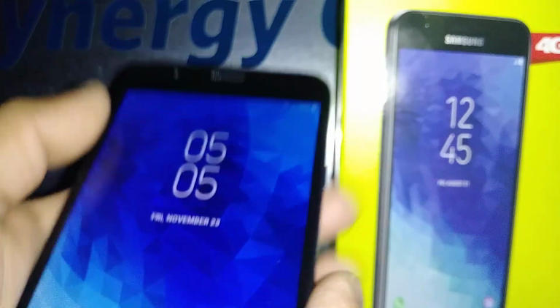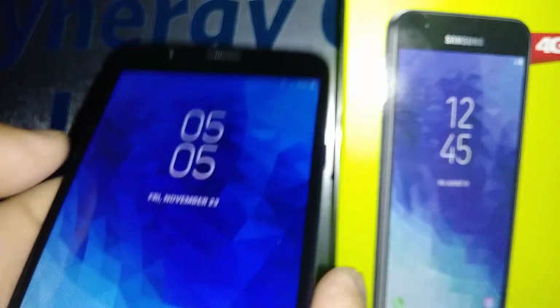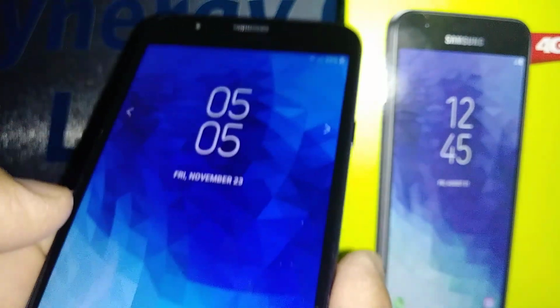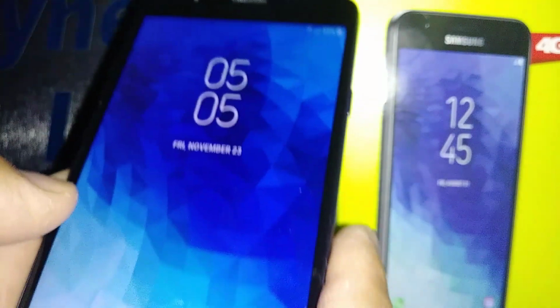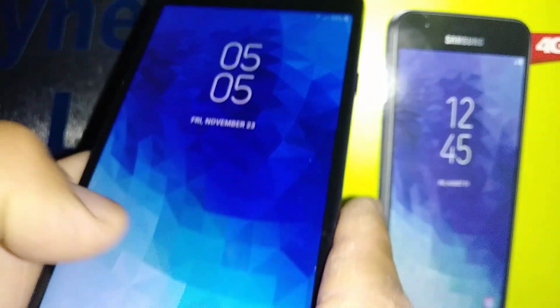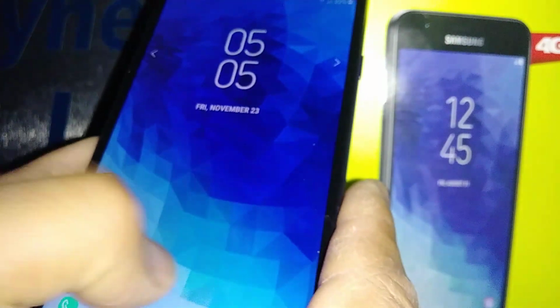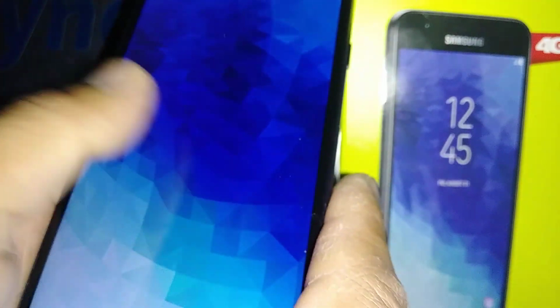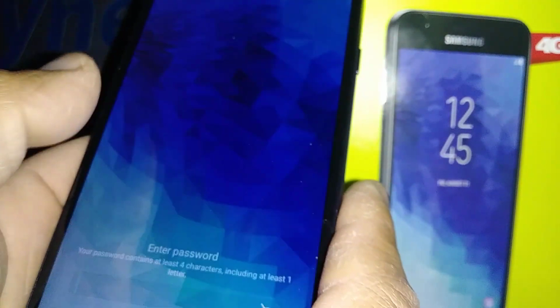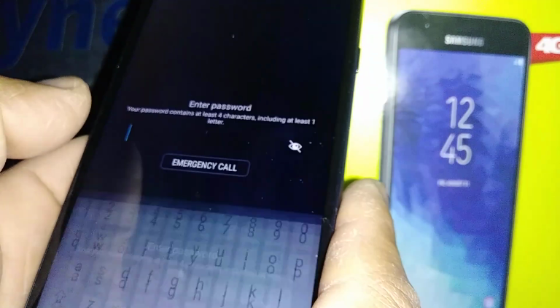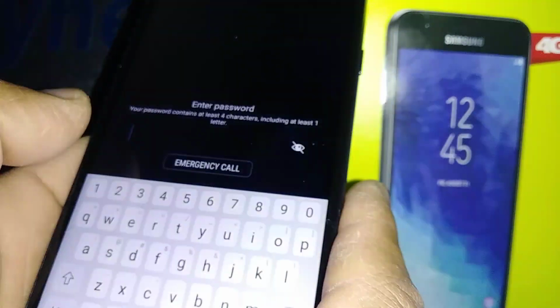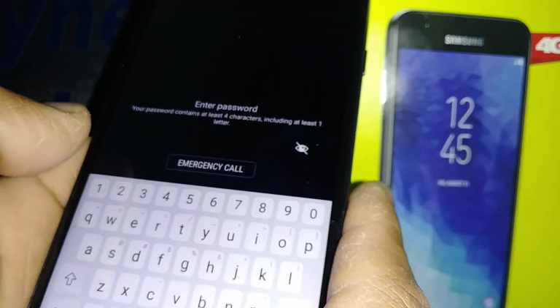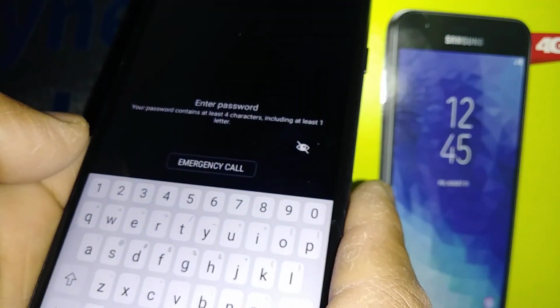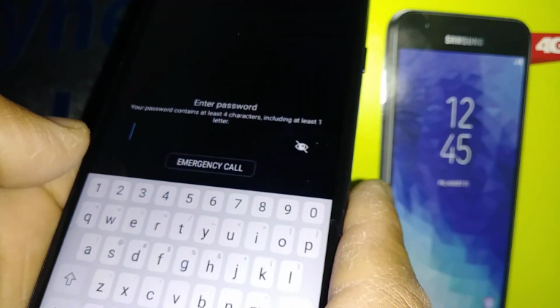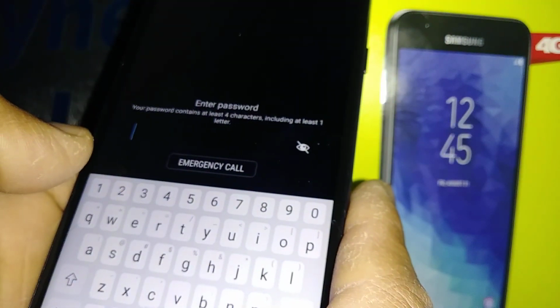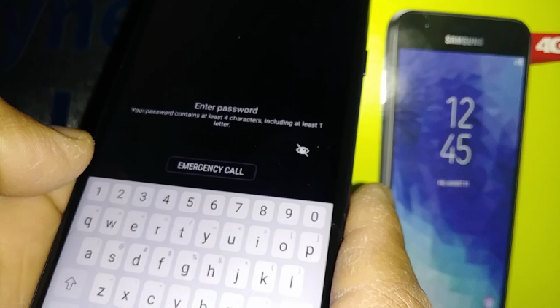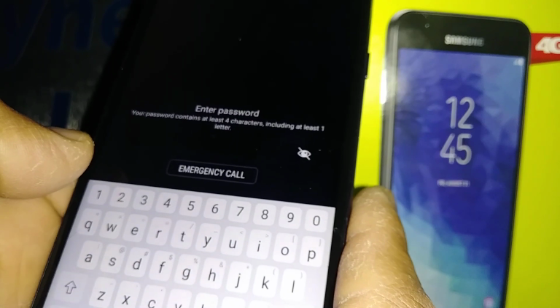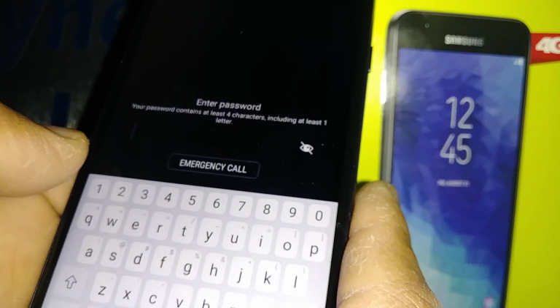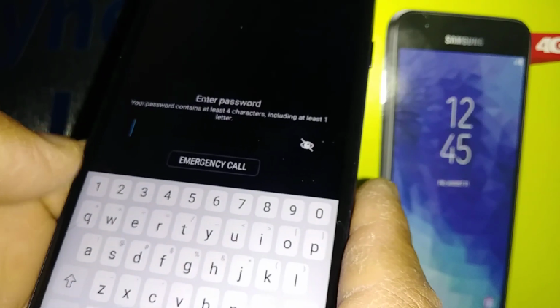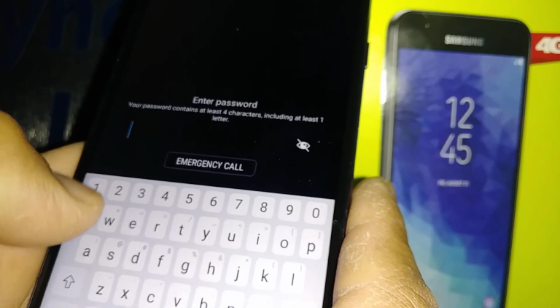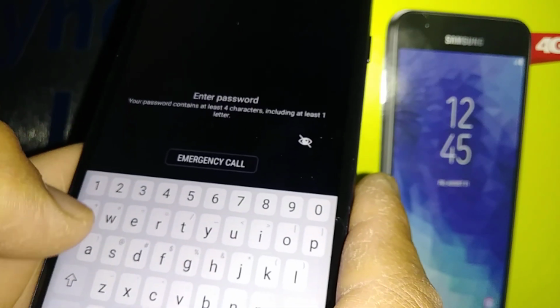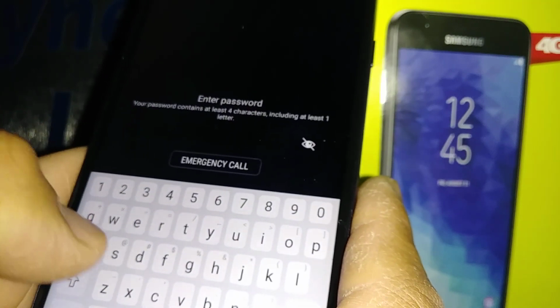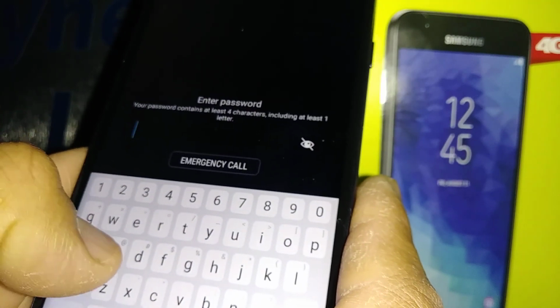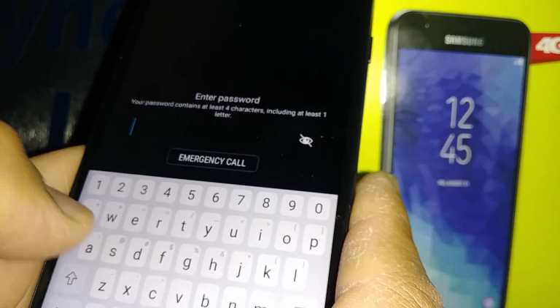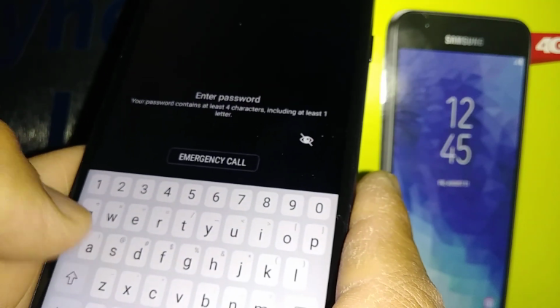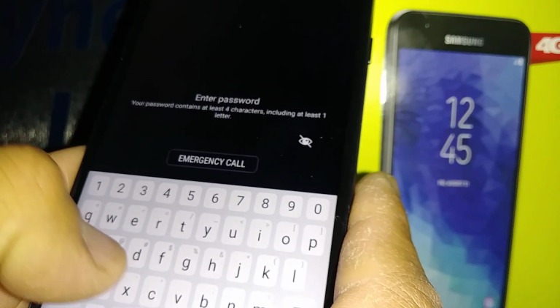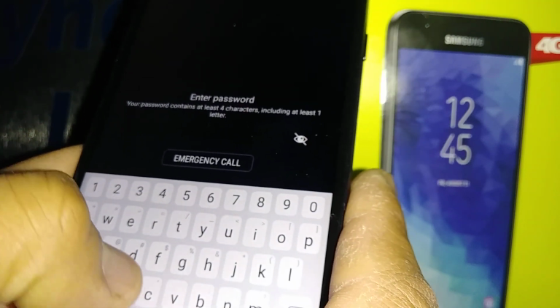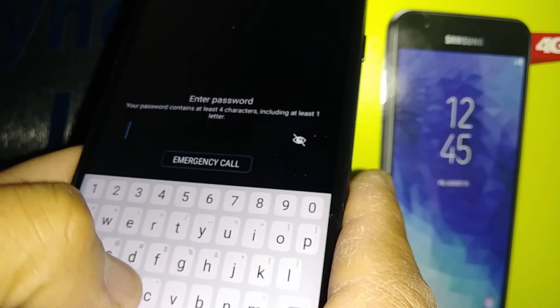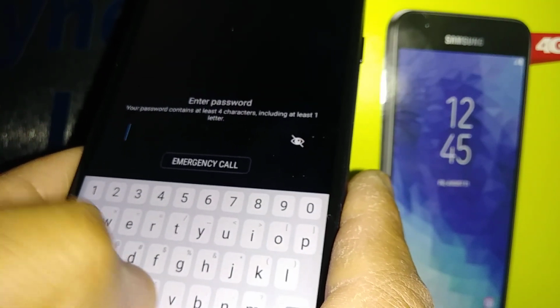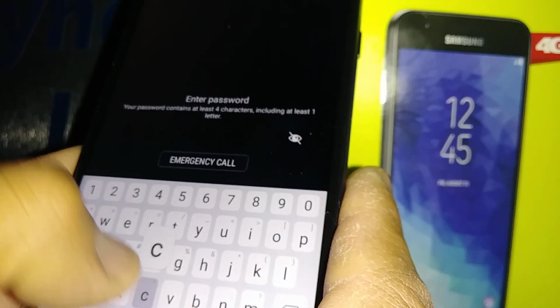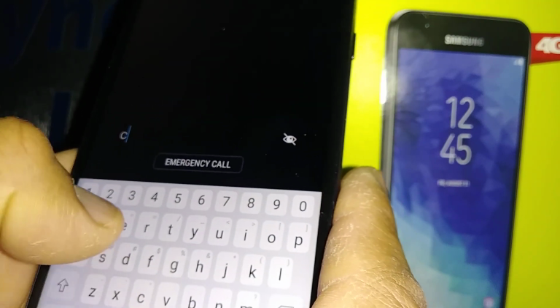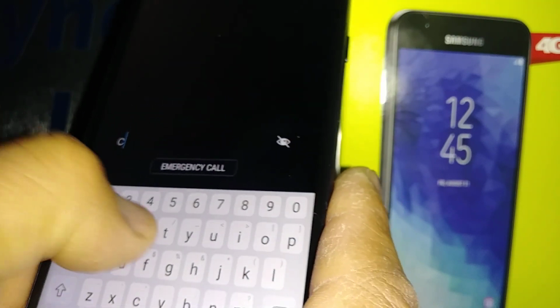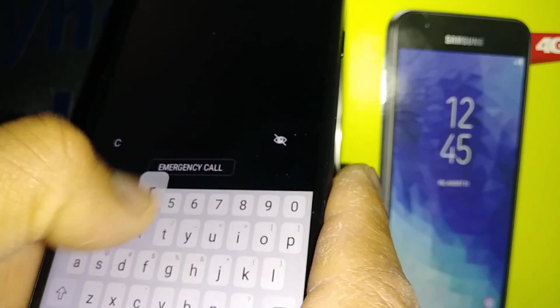Let's go and test this. Unlock the screen and the password prompt is there to enter.